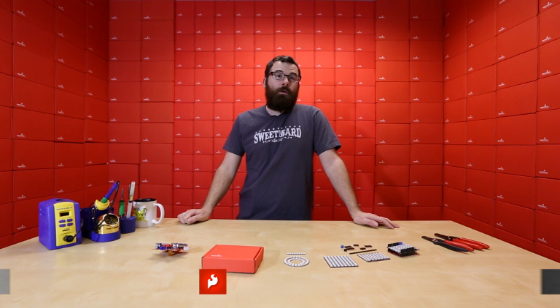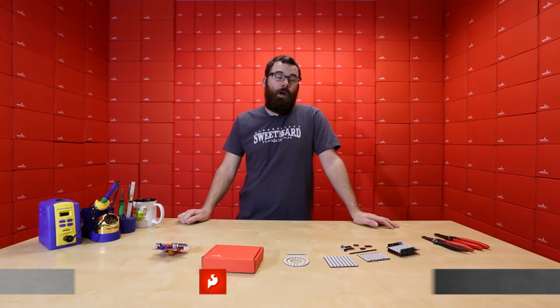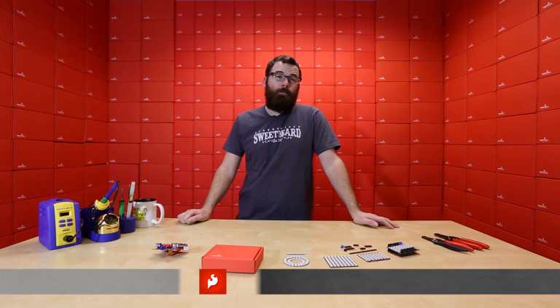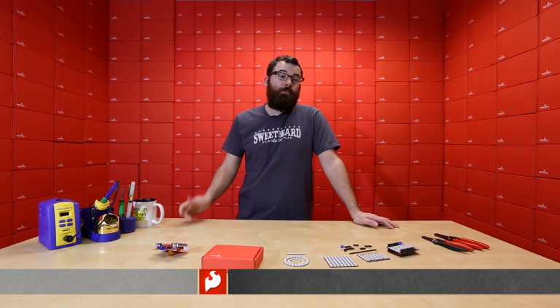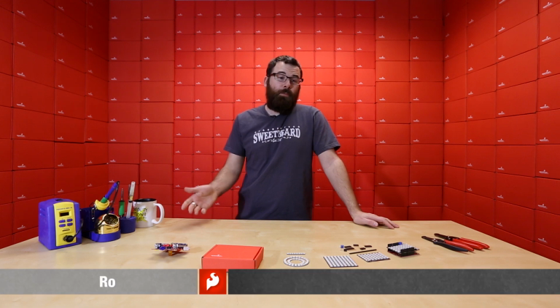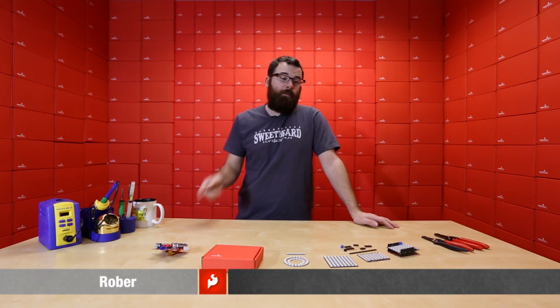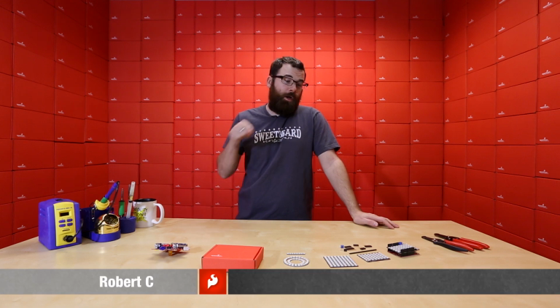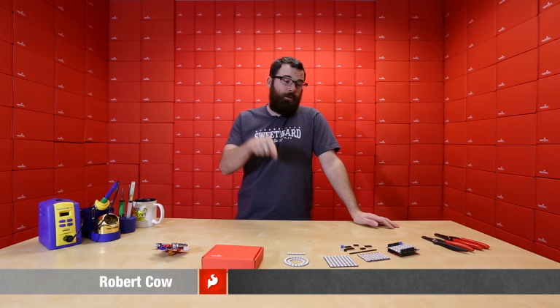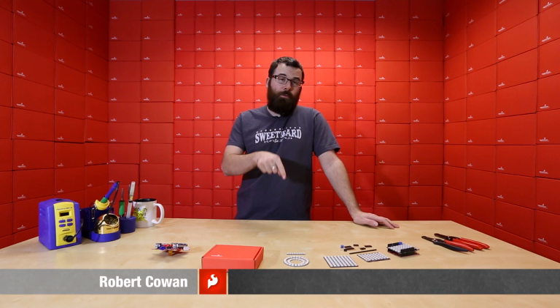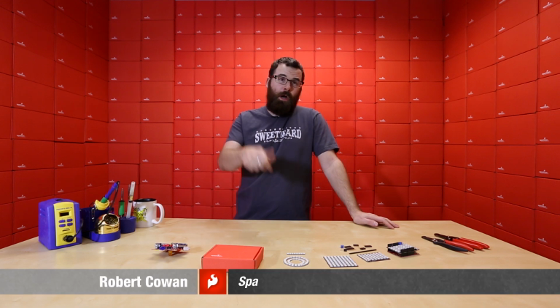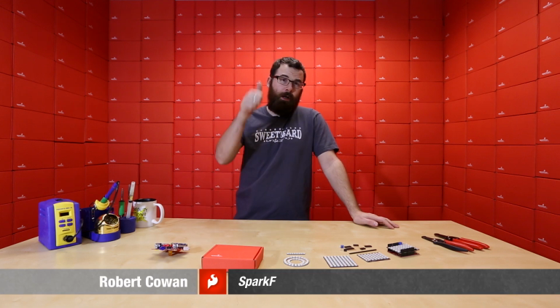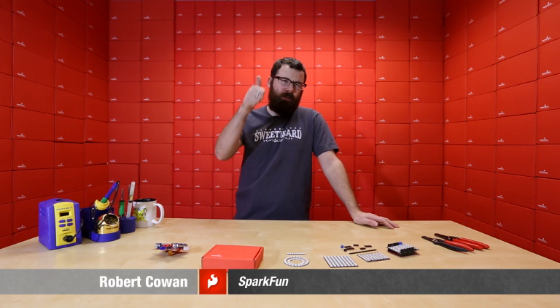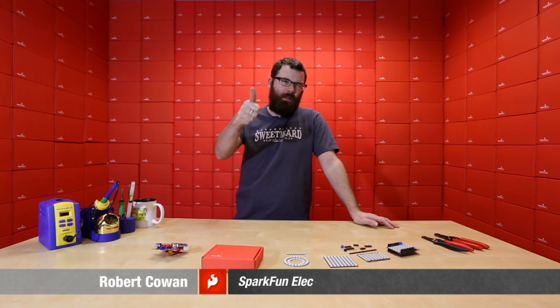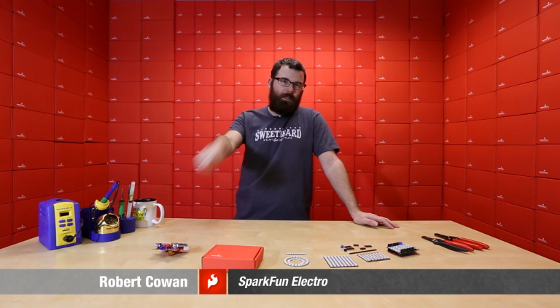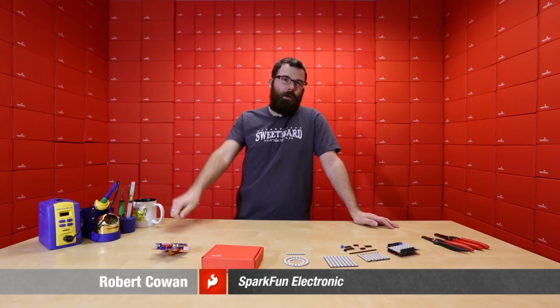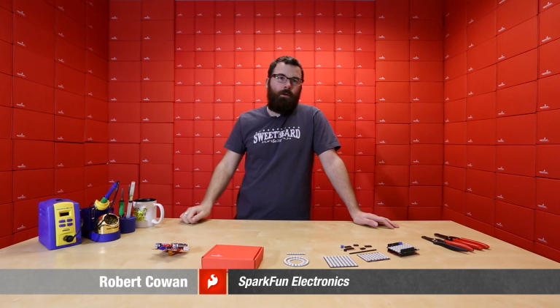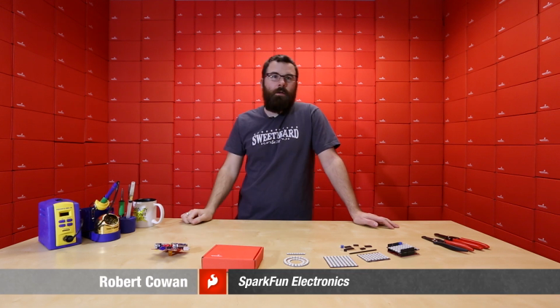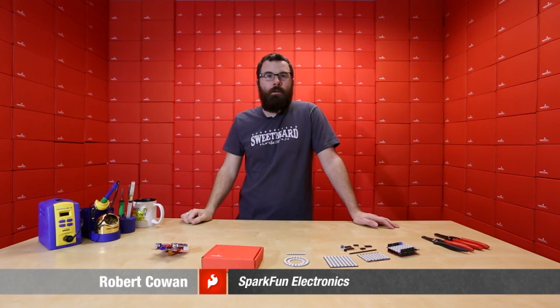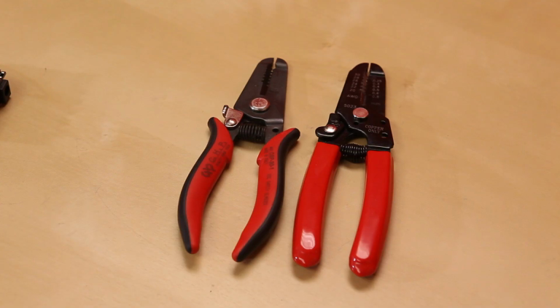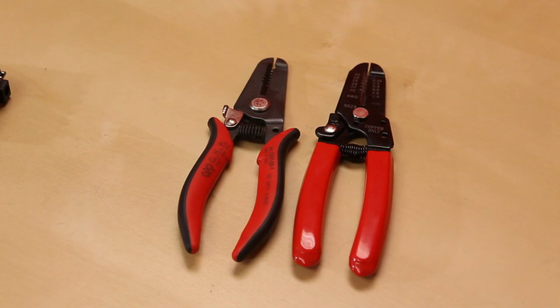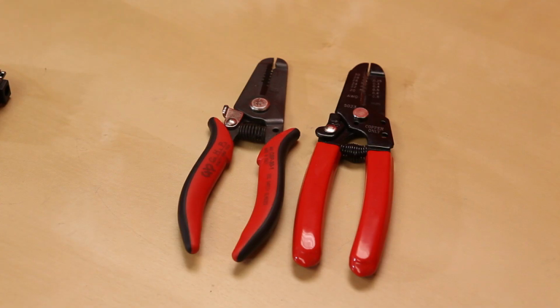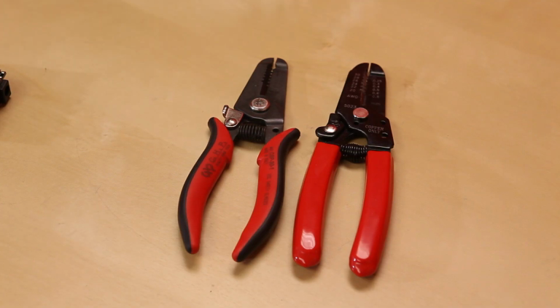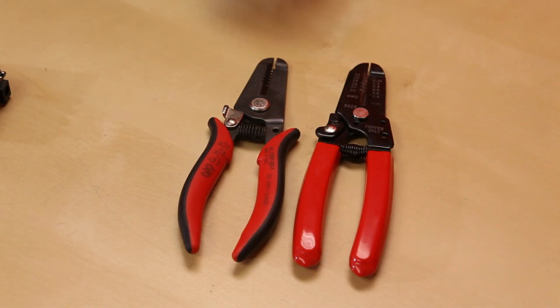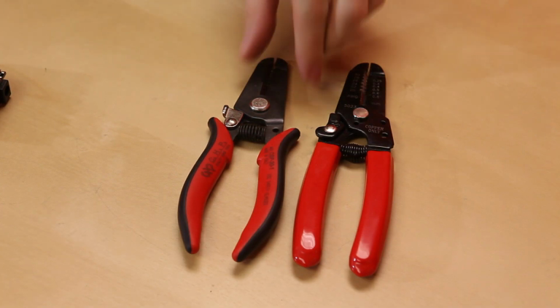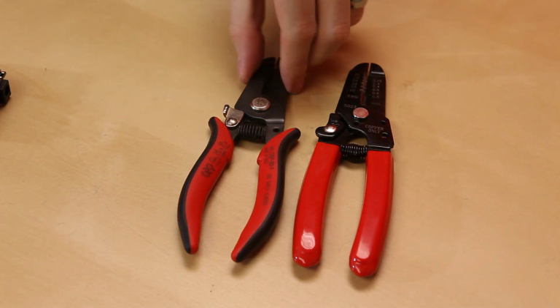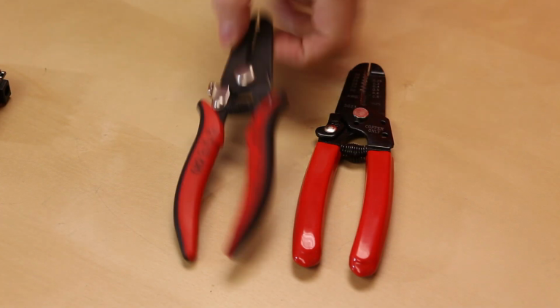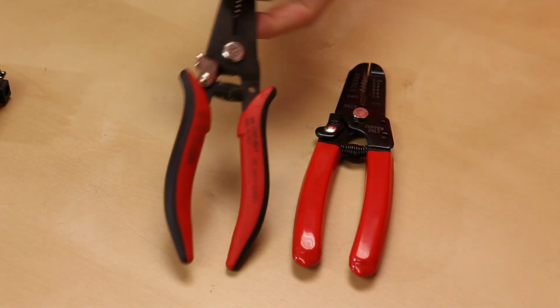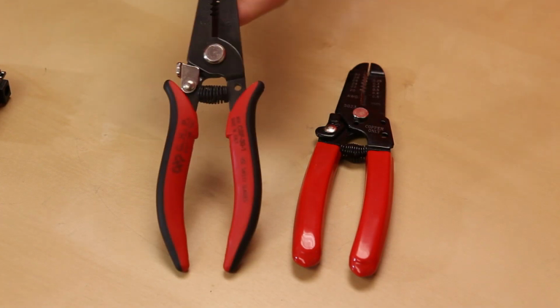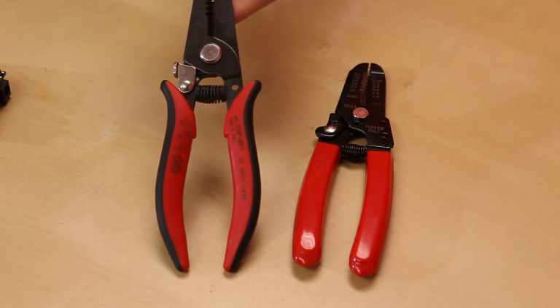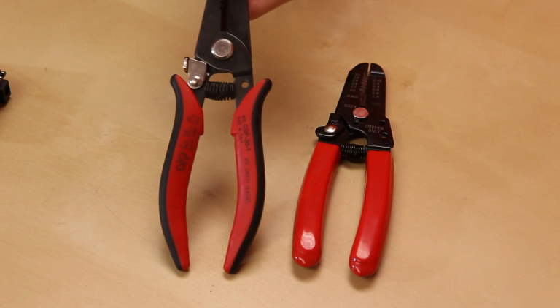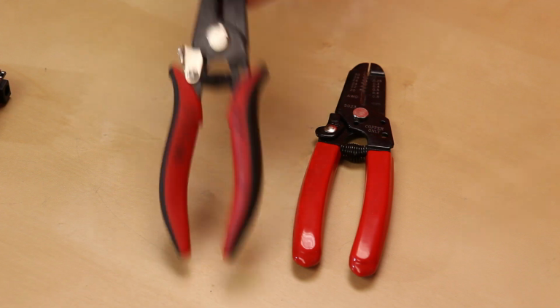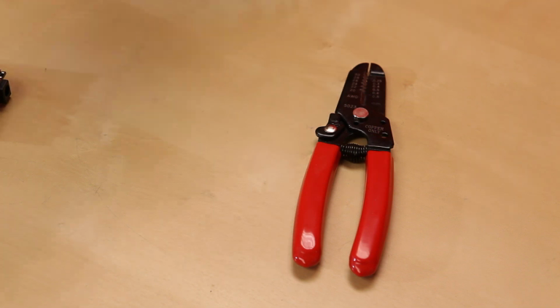Rob, SparkFun, new products, let's go. First up, we've got a new pair of wire strippers.